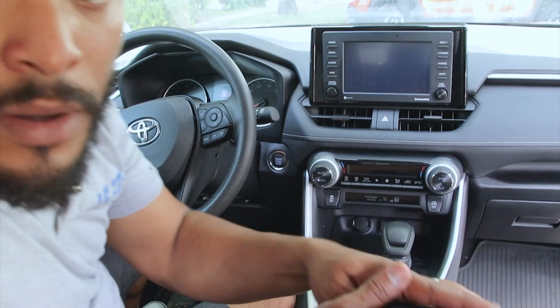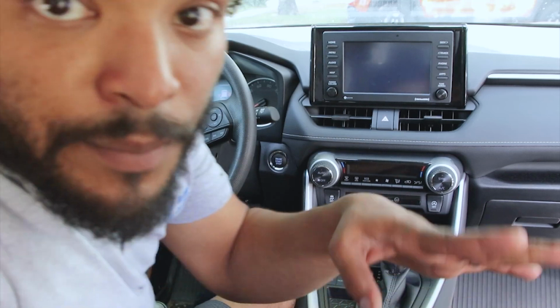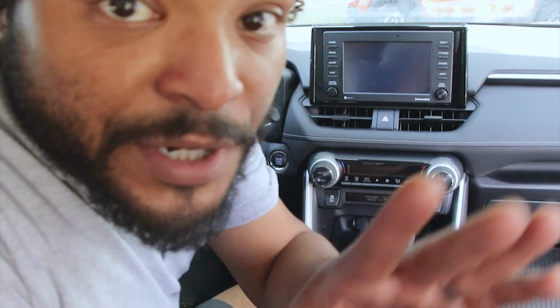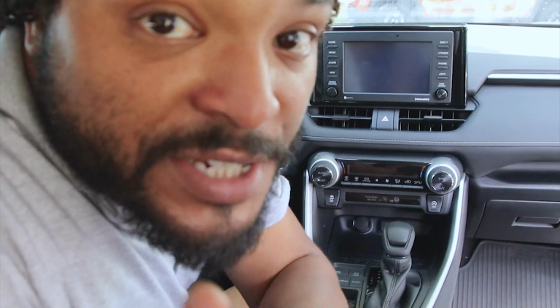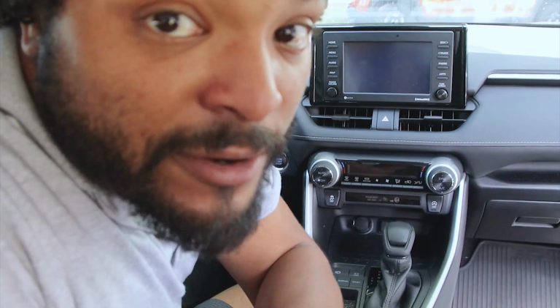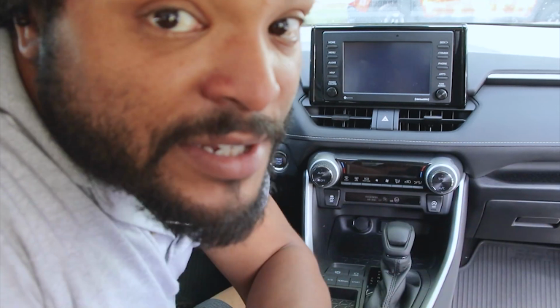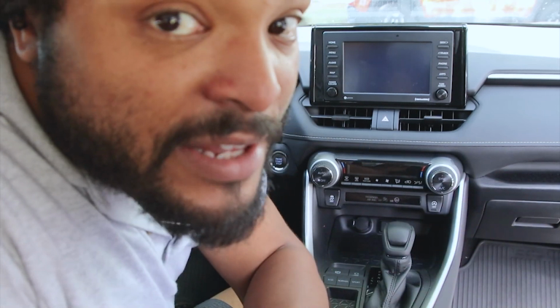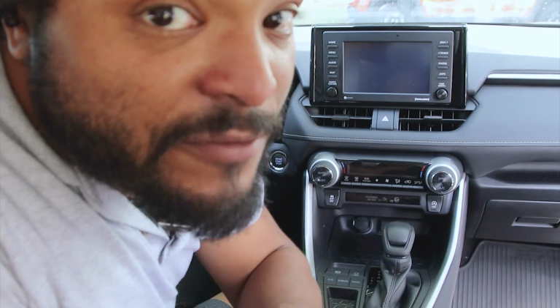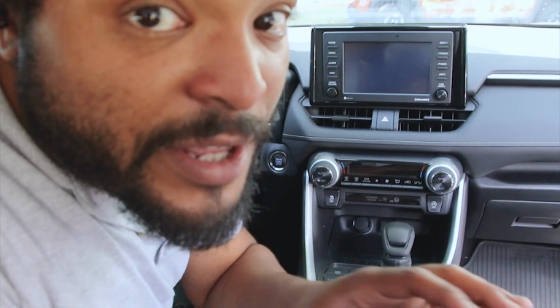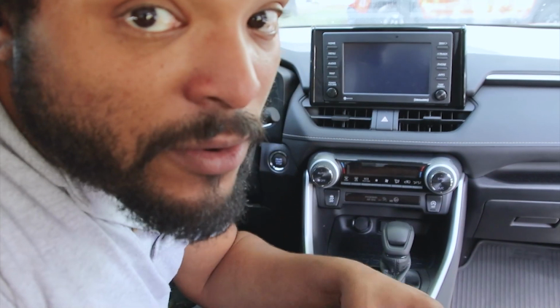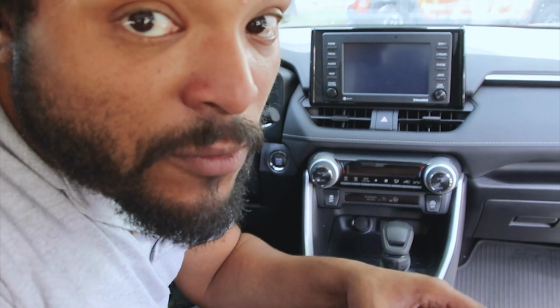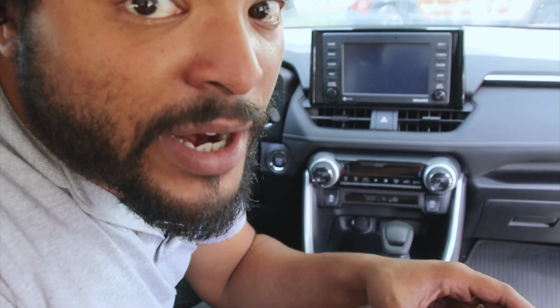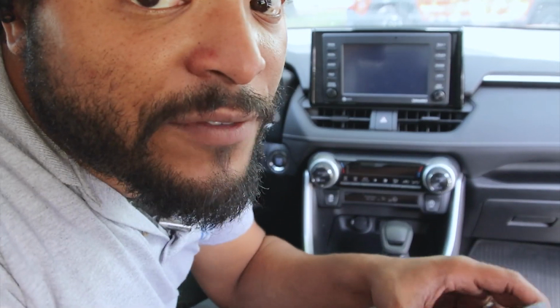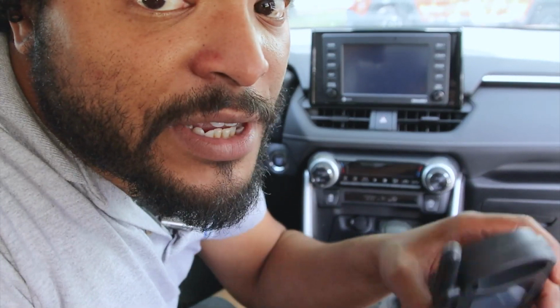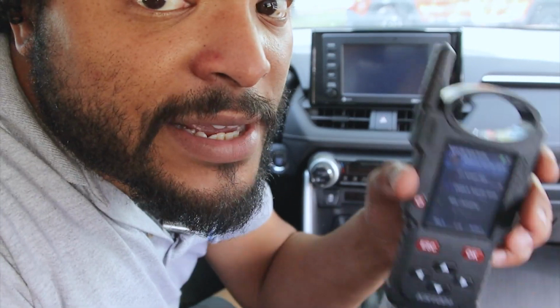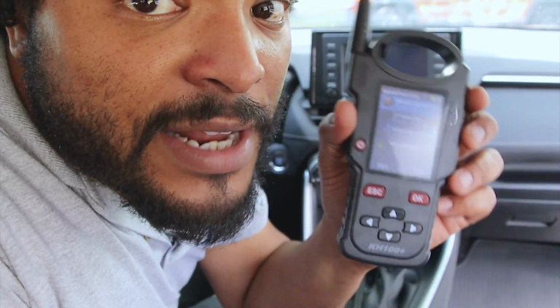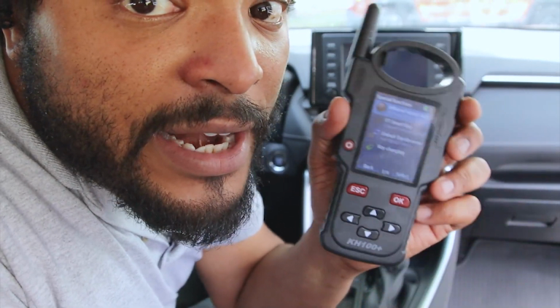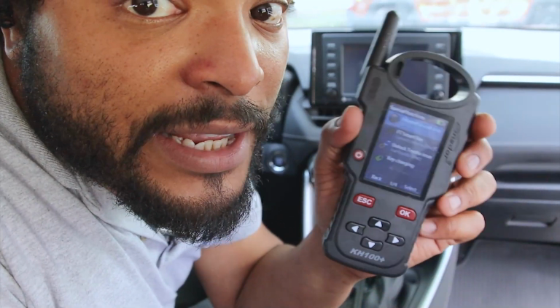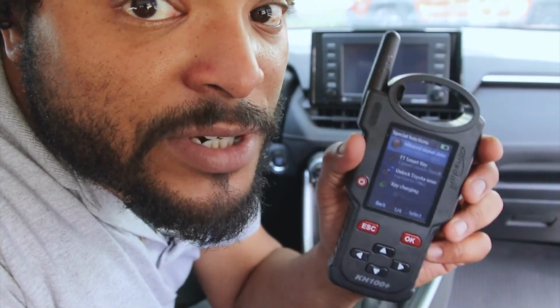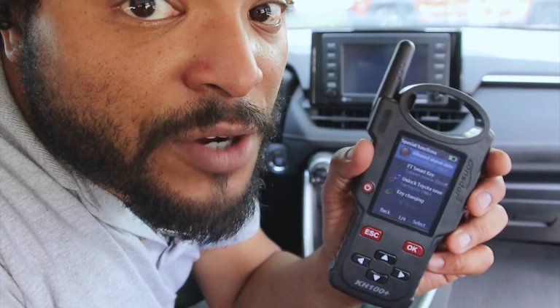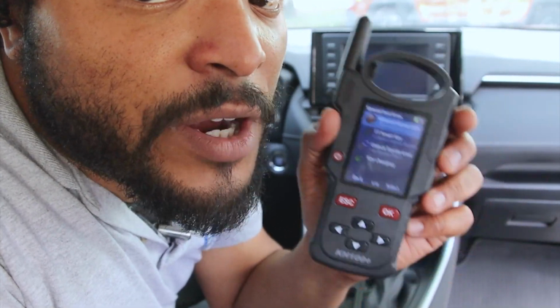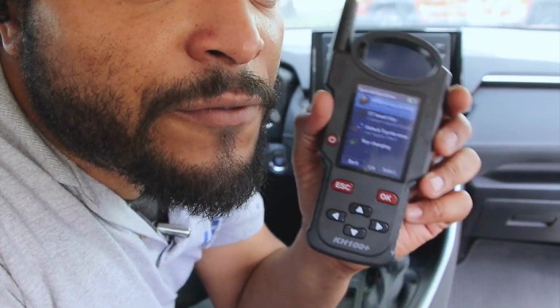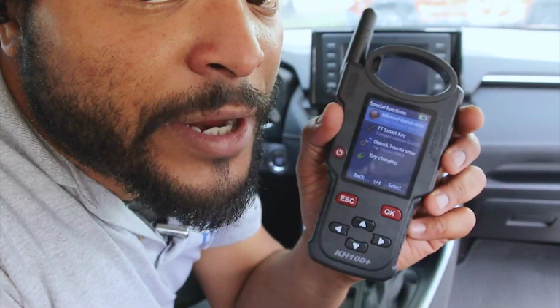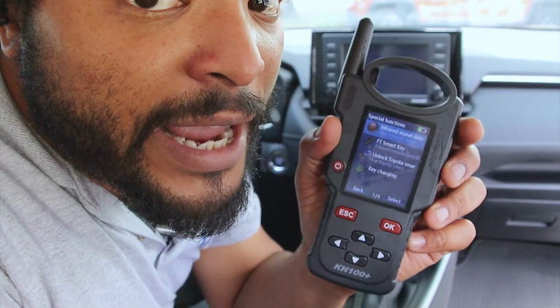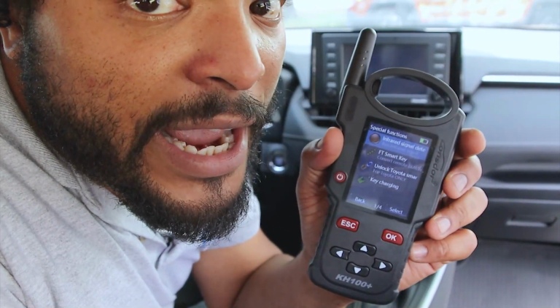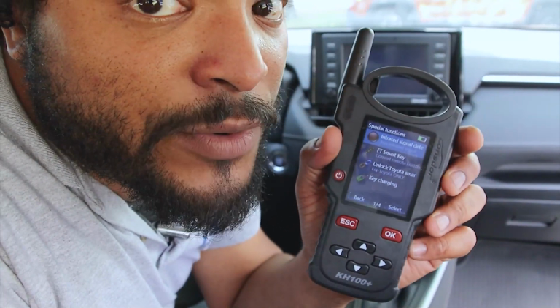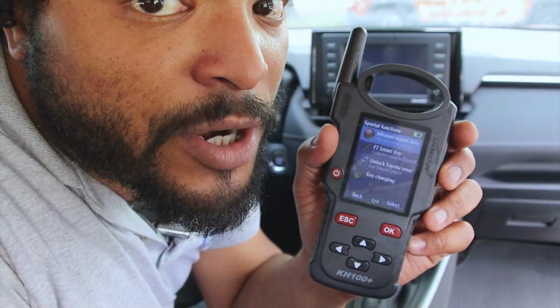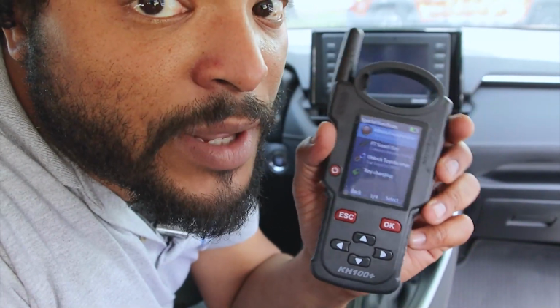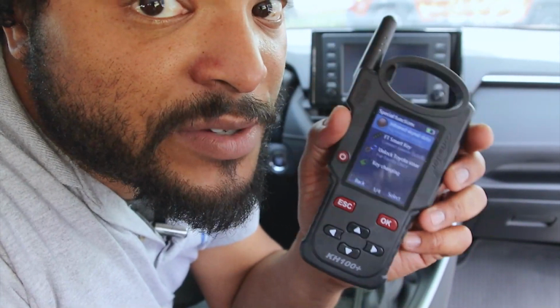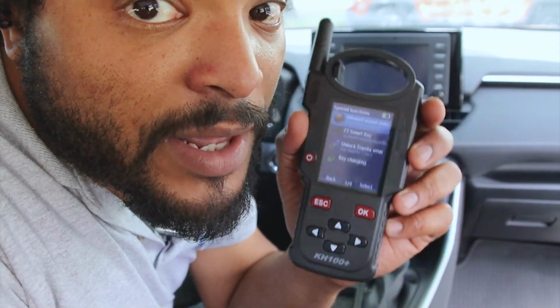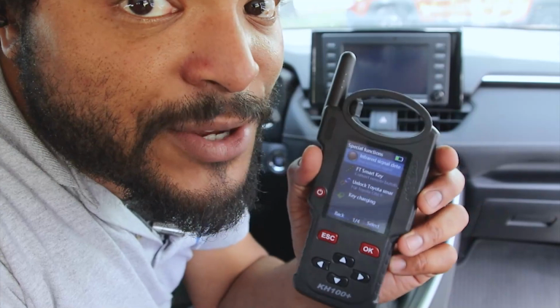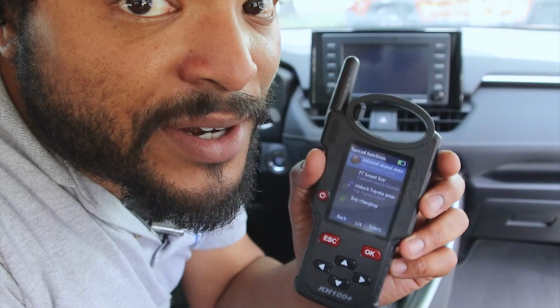Be sure to stick around to the end of the video. We're going to give you details on how to get yourself a free KH100 Plus from Lonsdor.